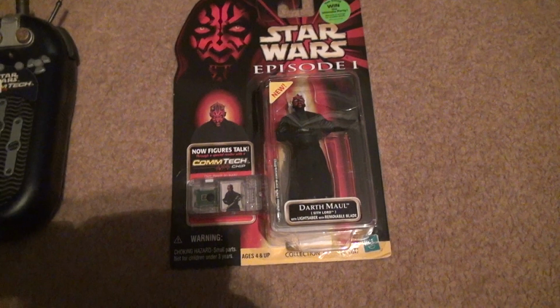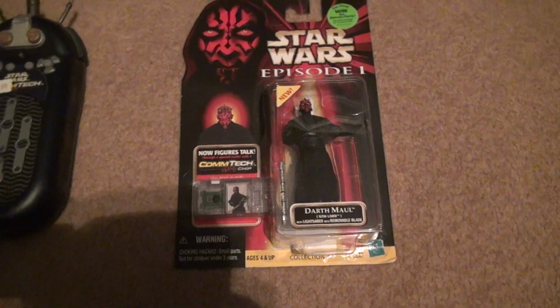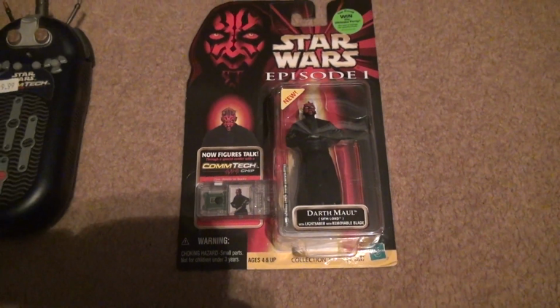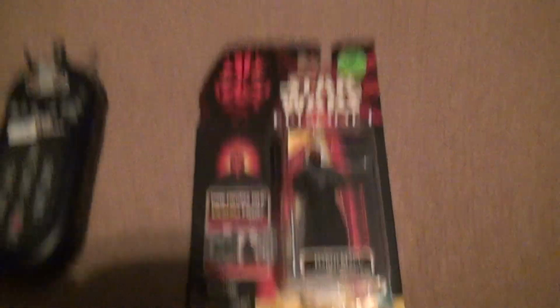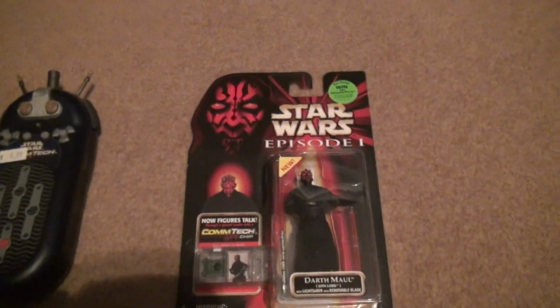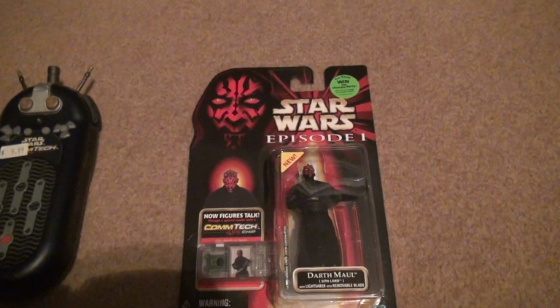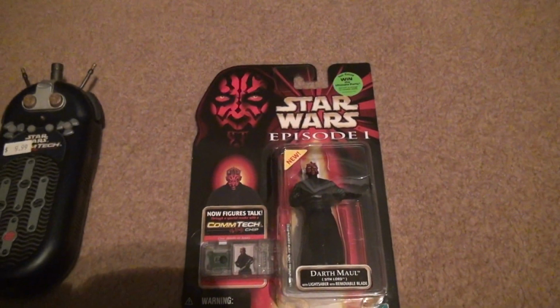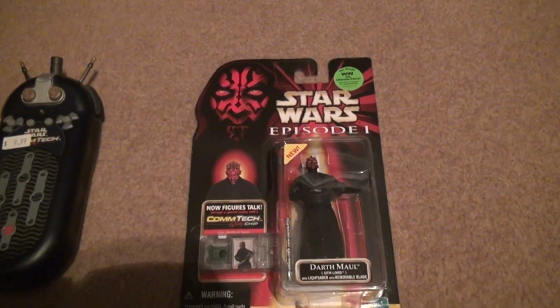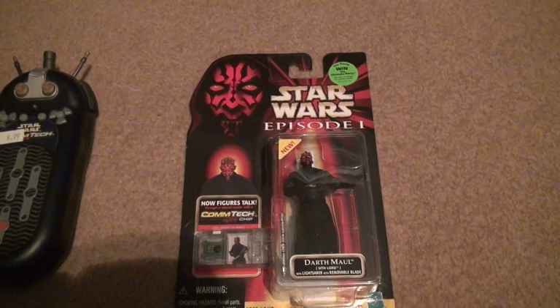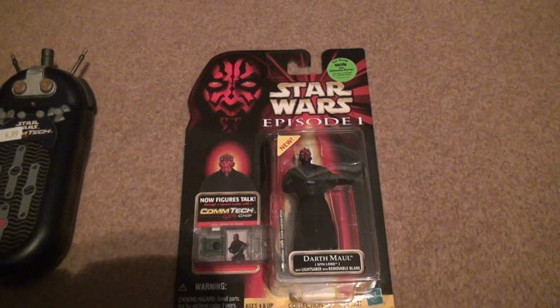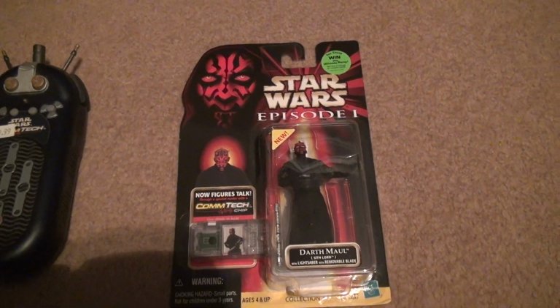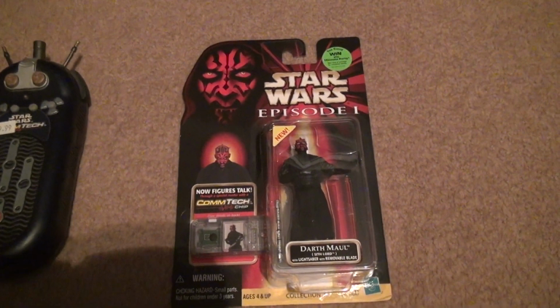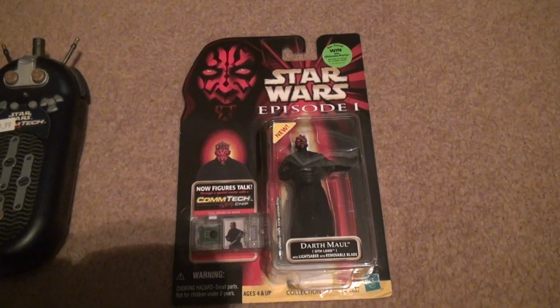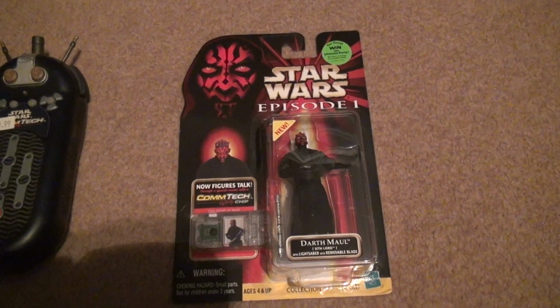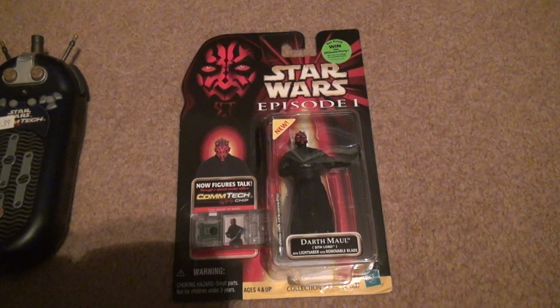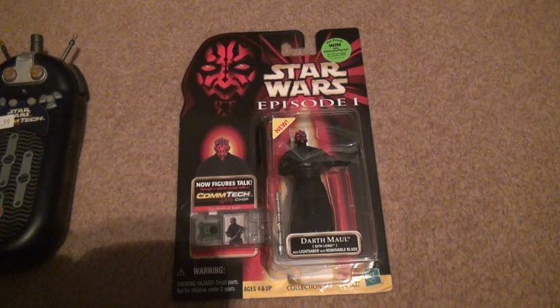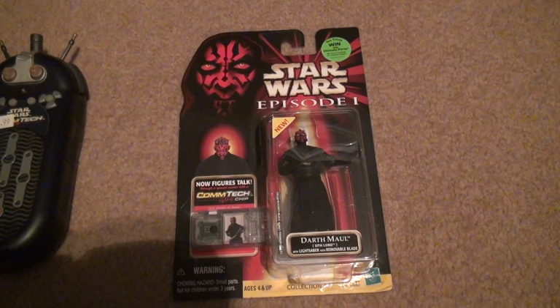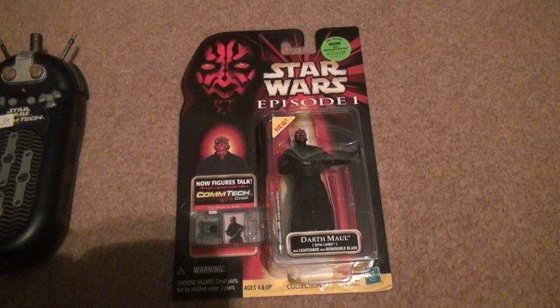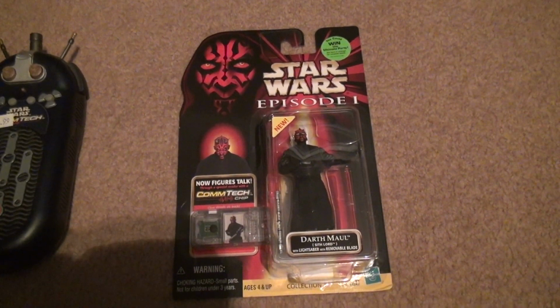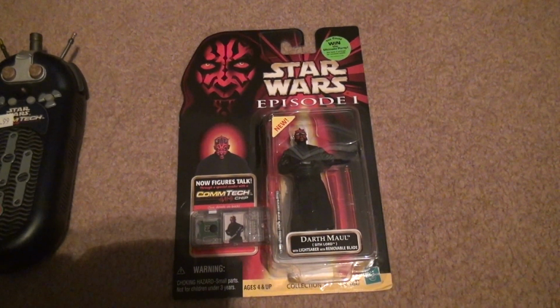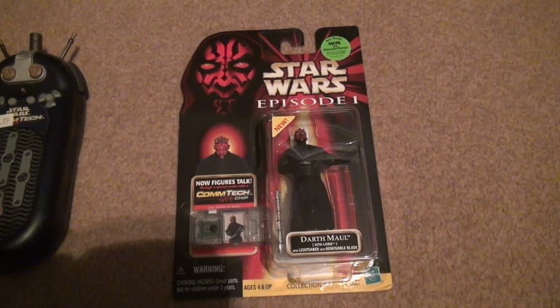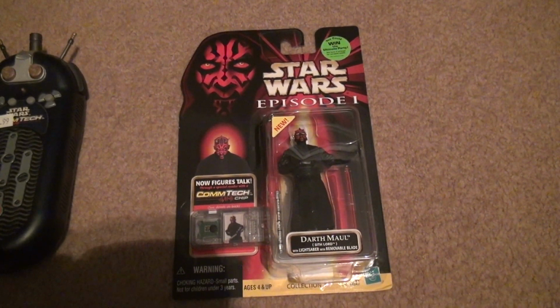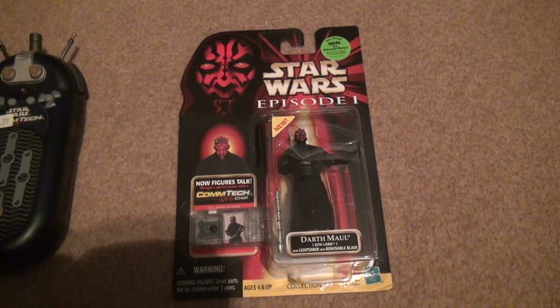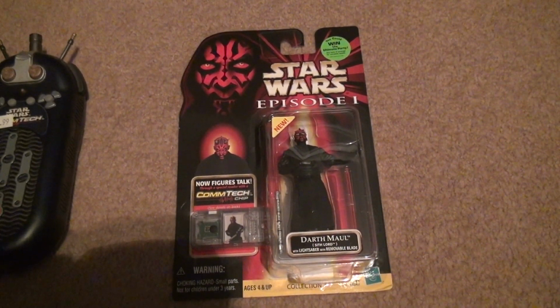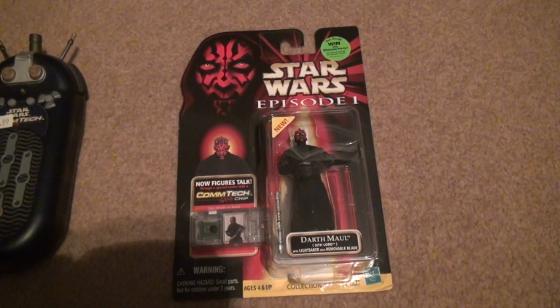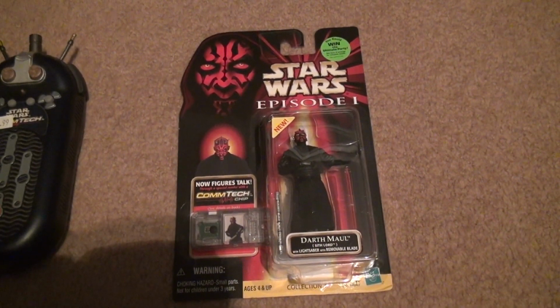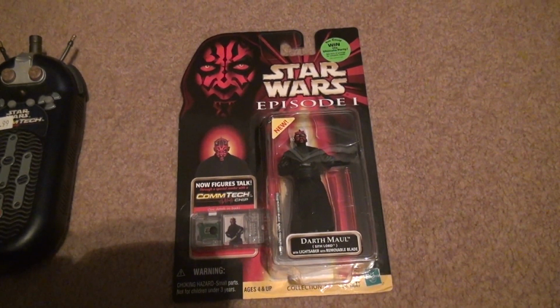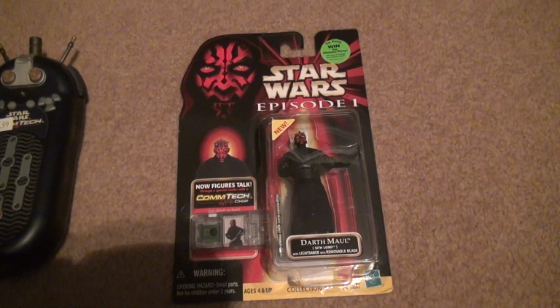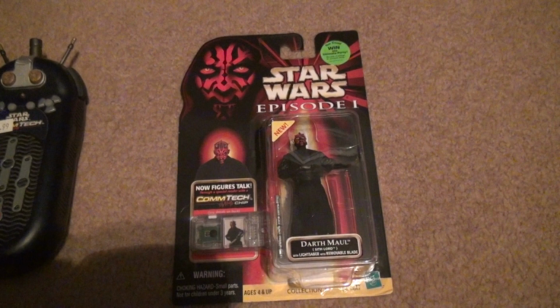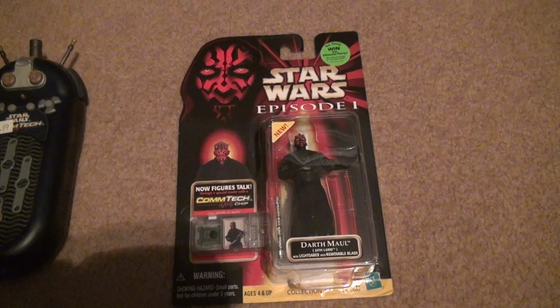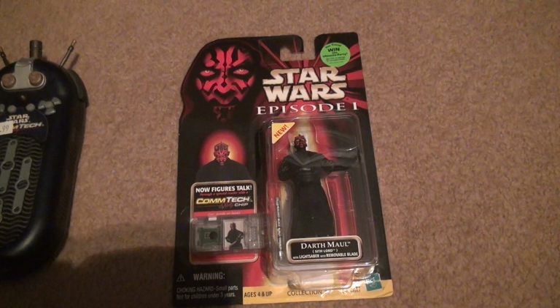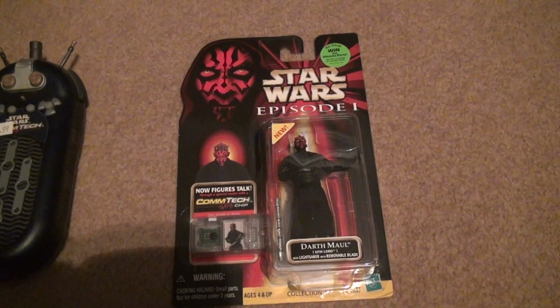Here we go for Darth Maul again. Darth Maul, Sith Lord with lightsaber and removable blade.